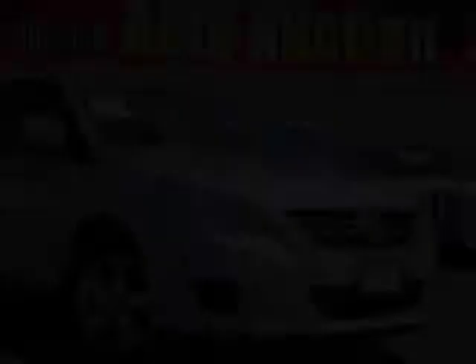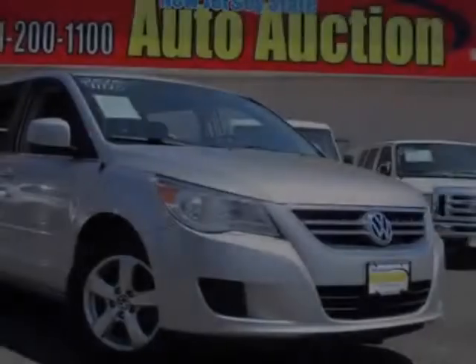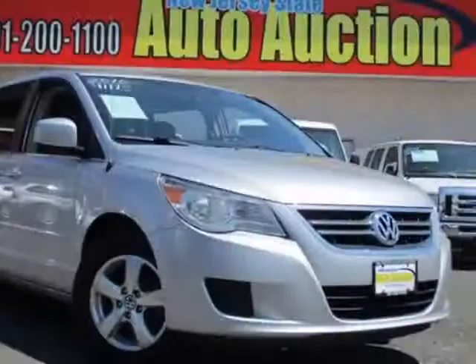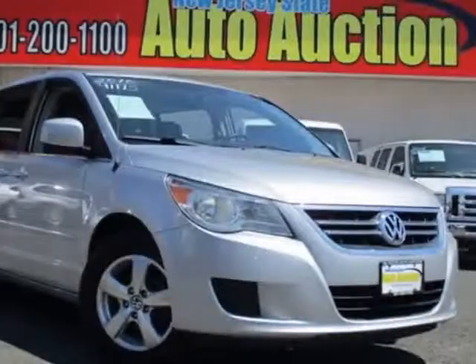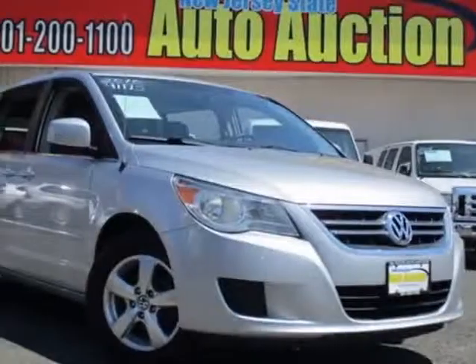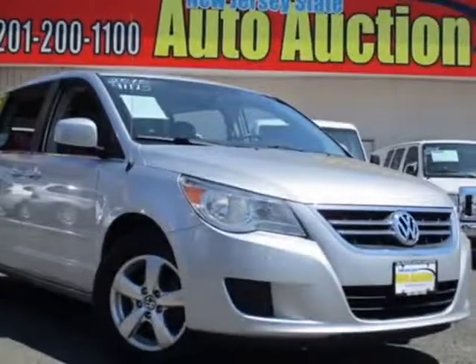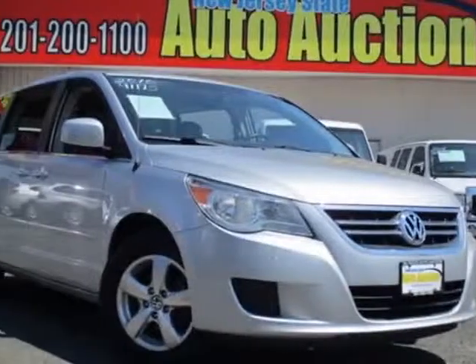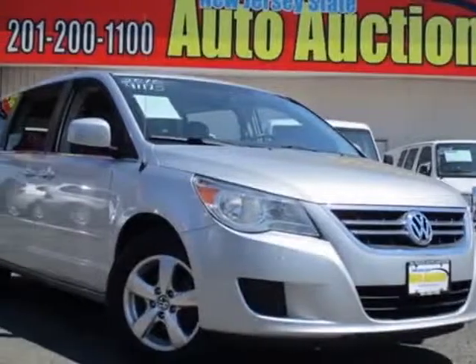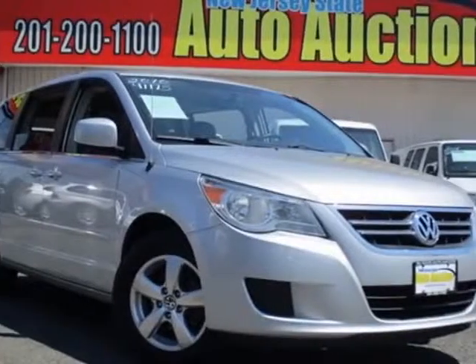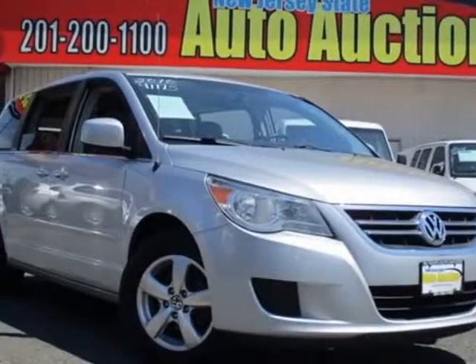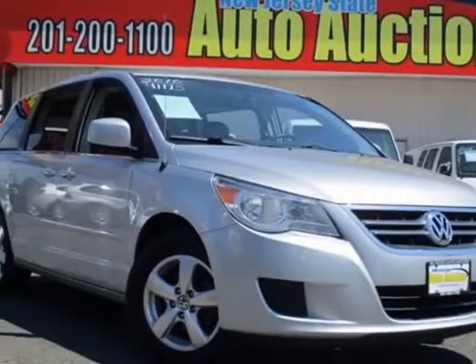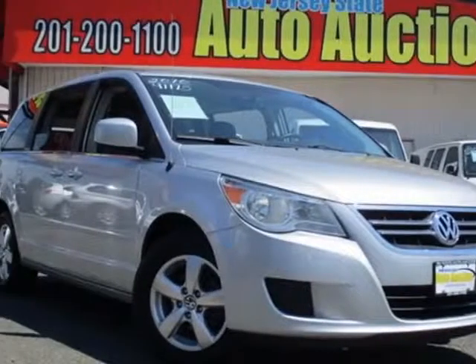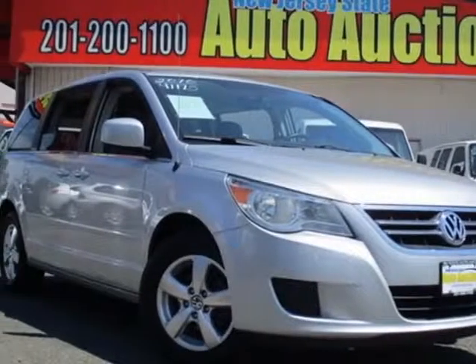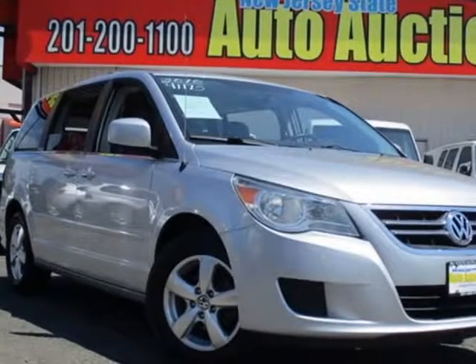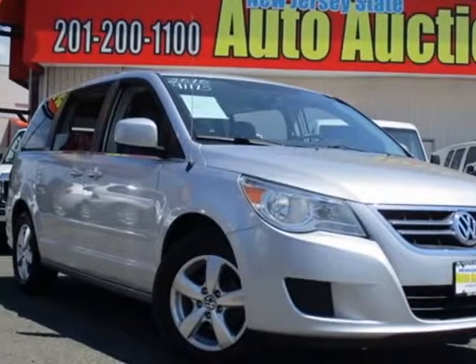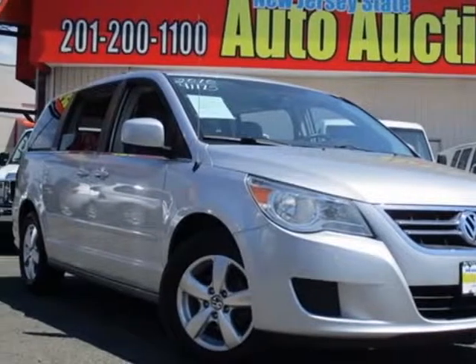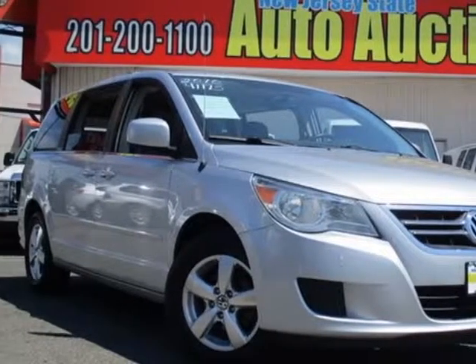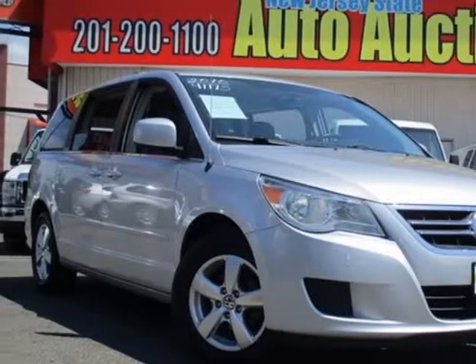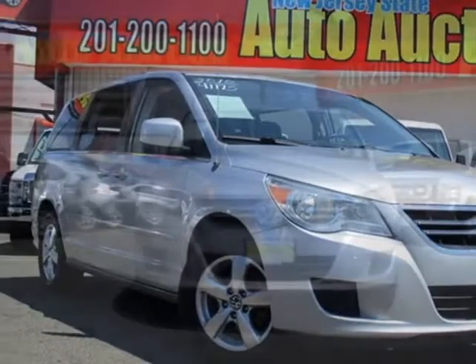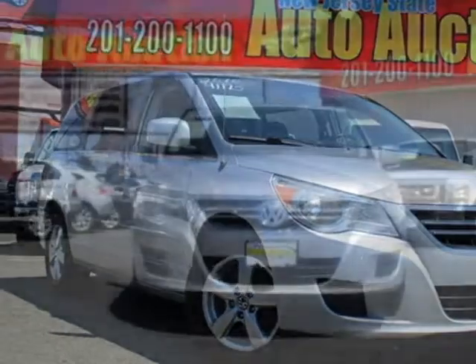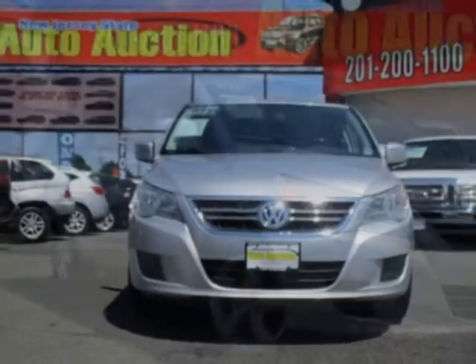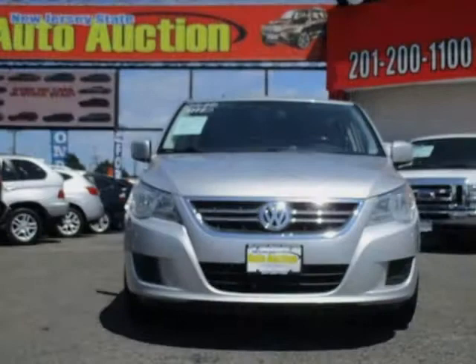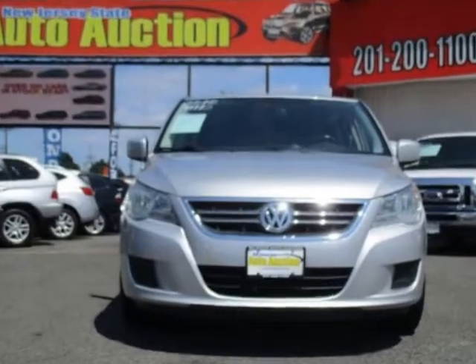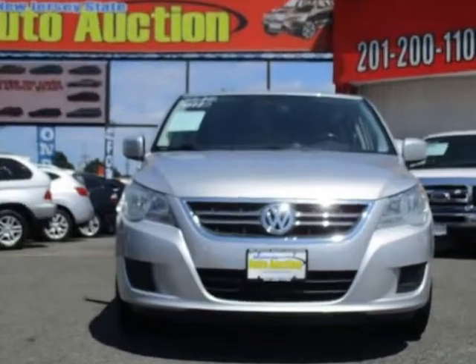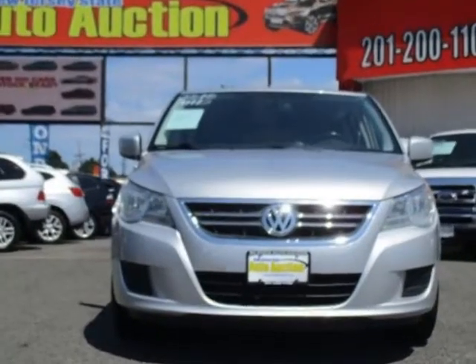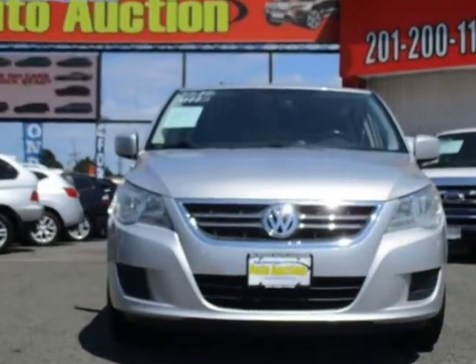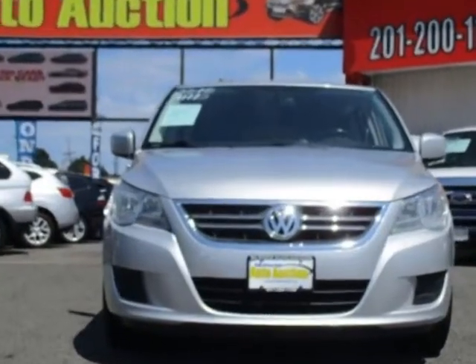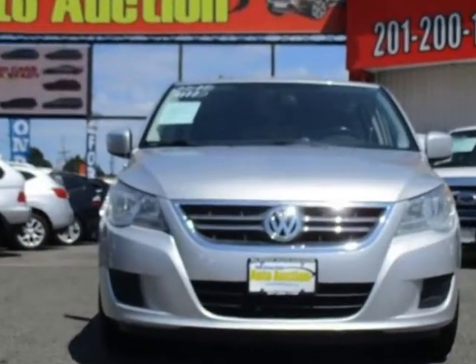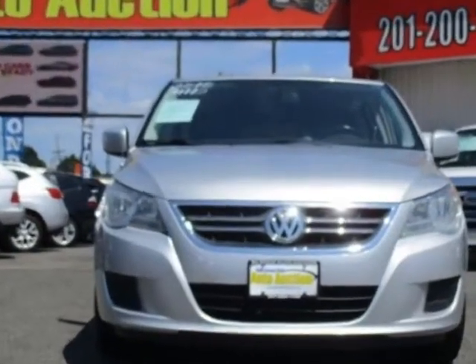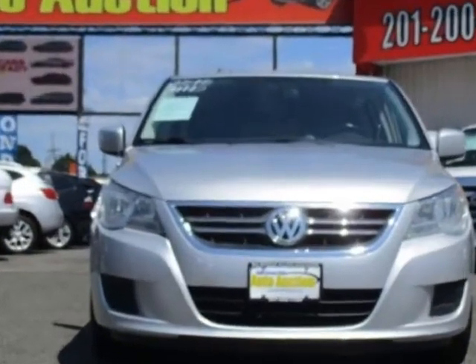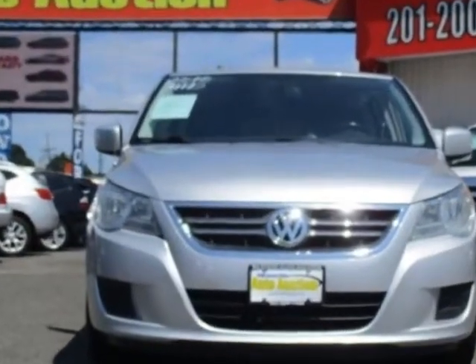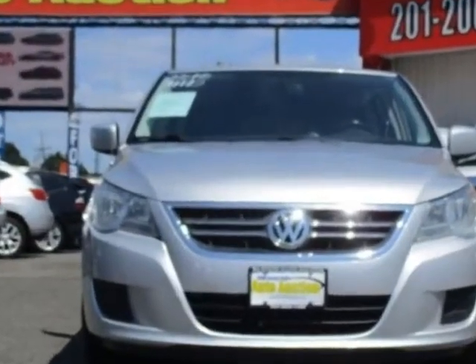Look at this 2010 Volkswagen Routan. This Routan has just under 93,500 miles.